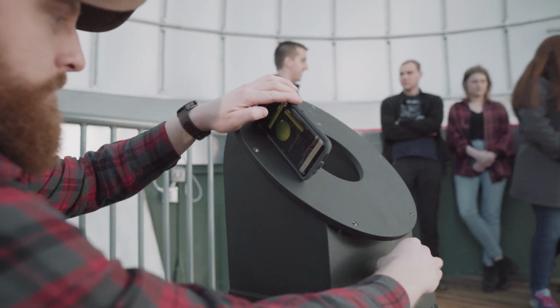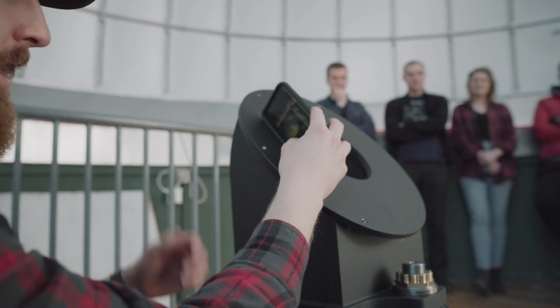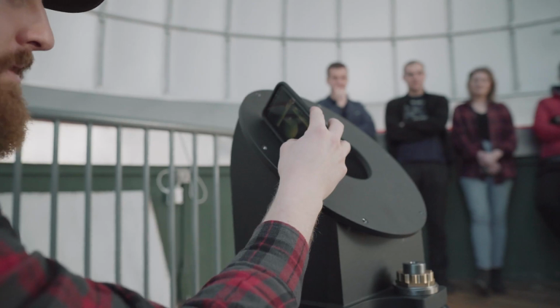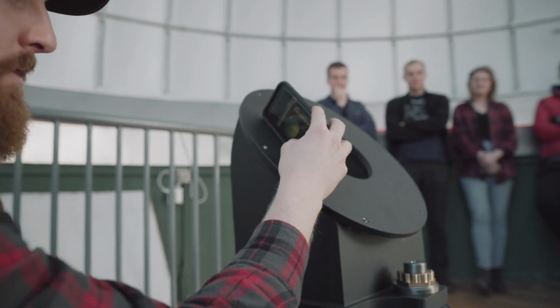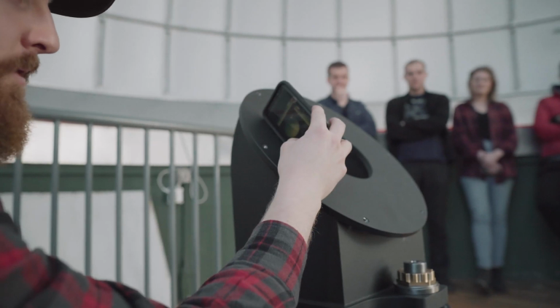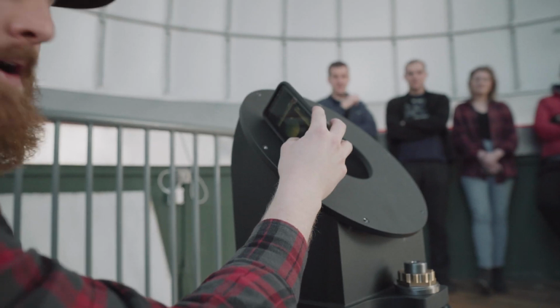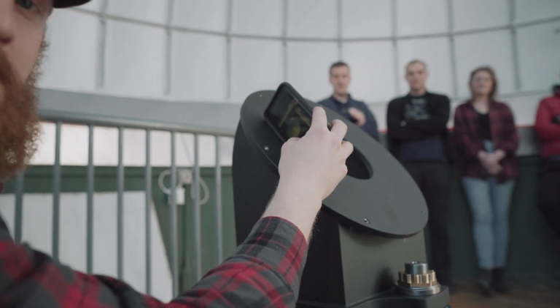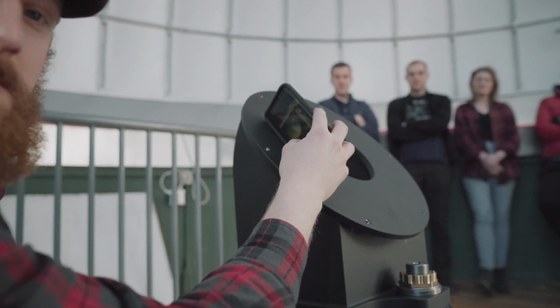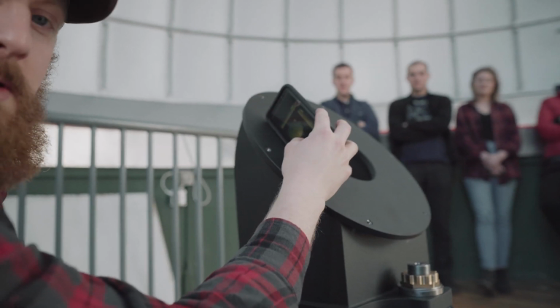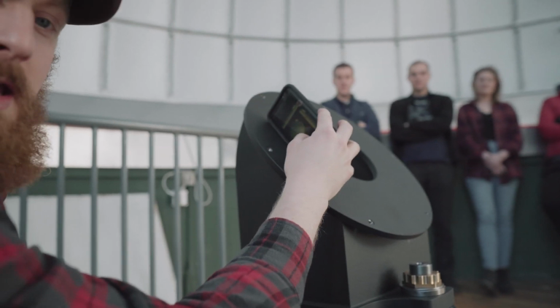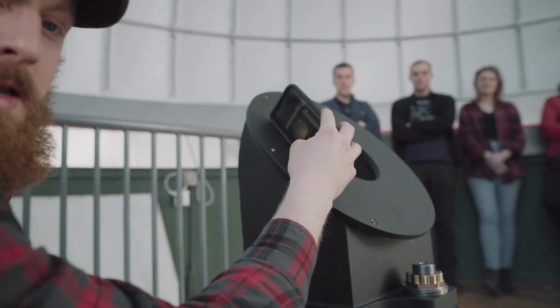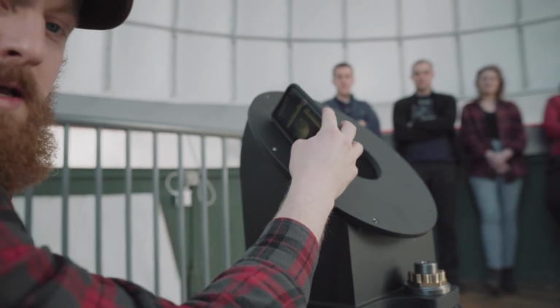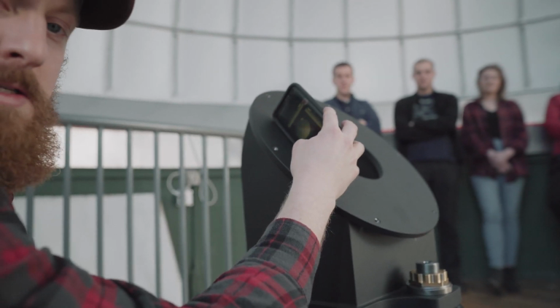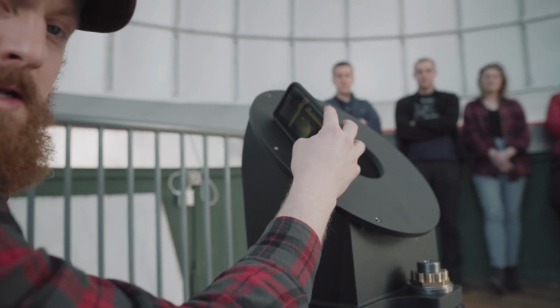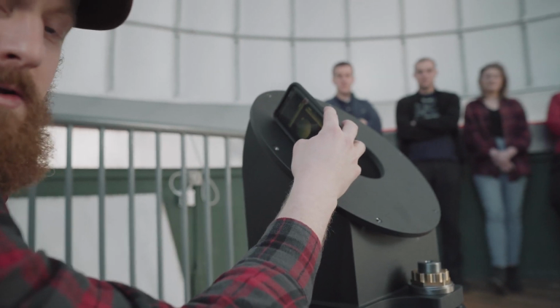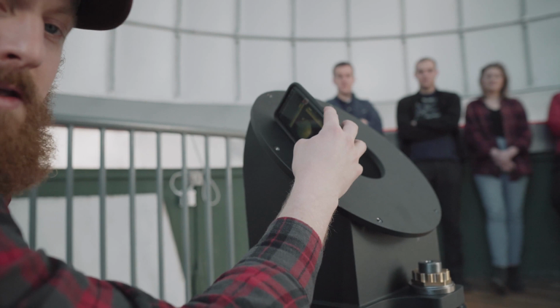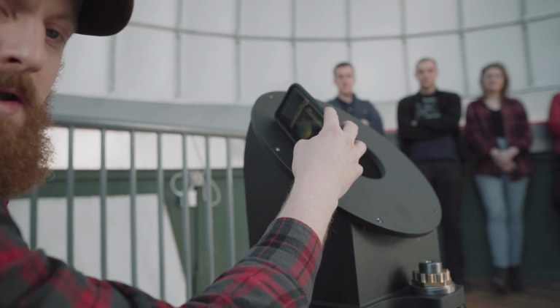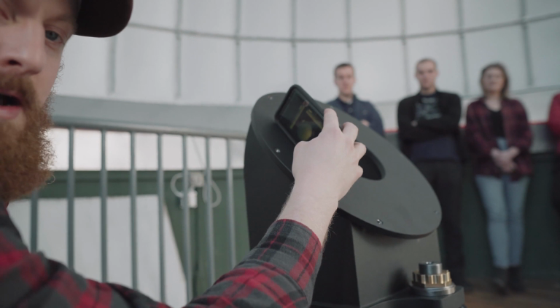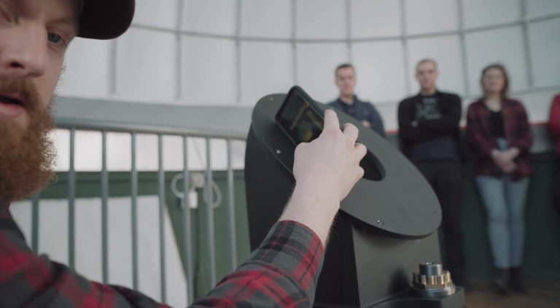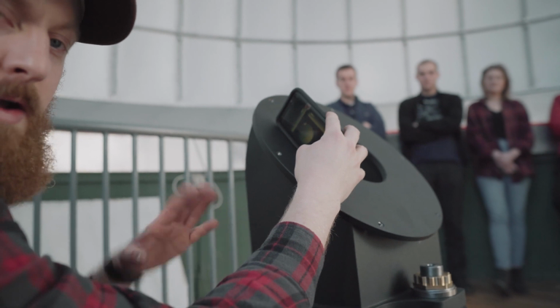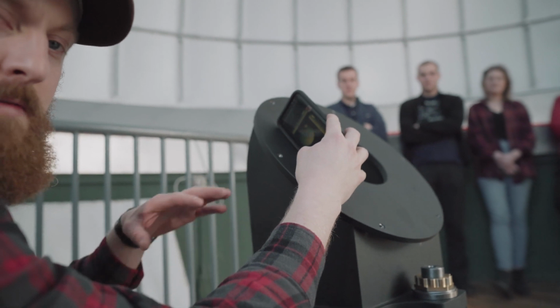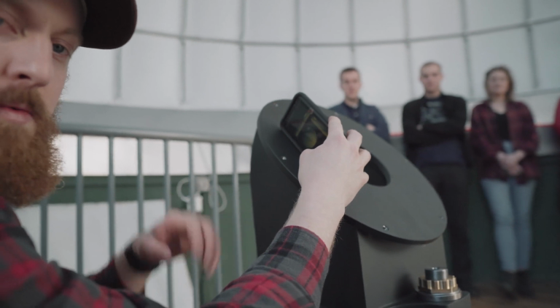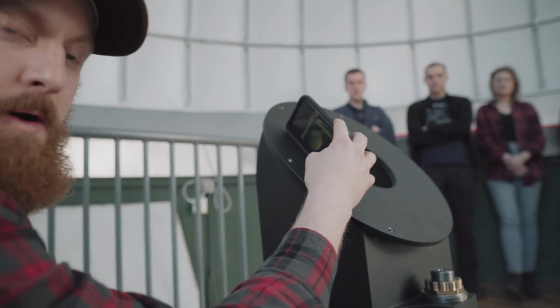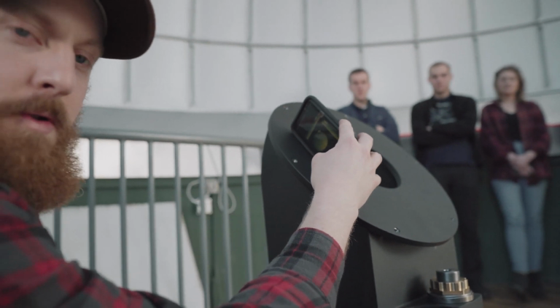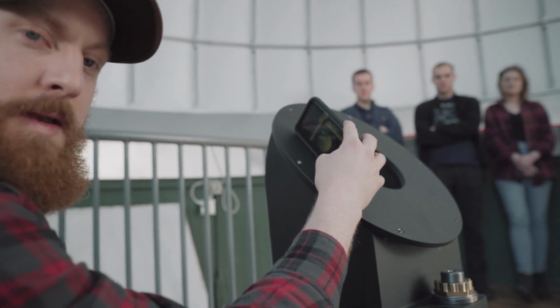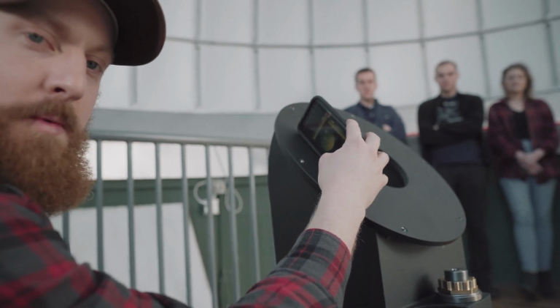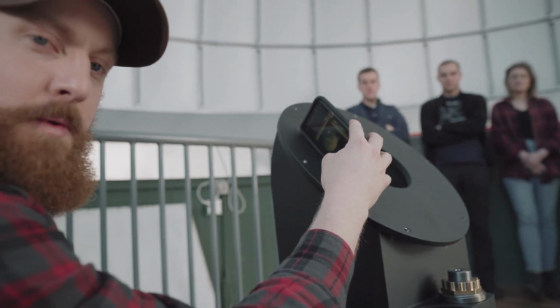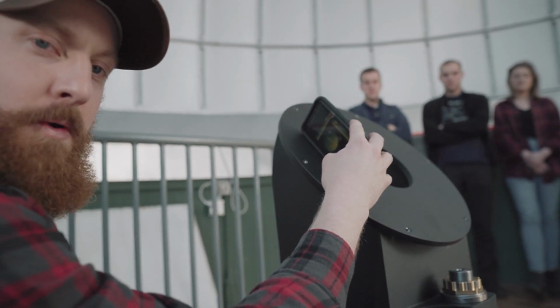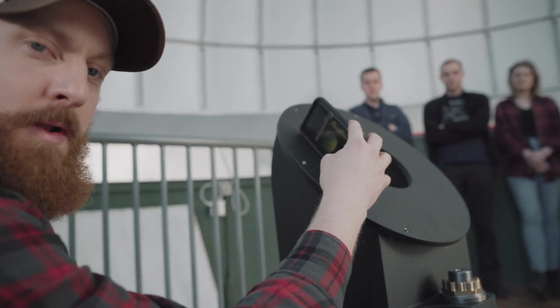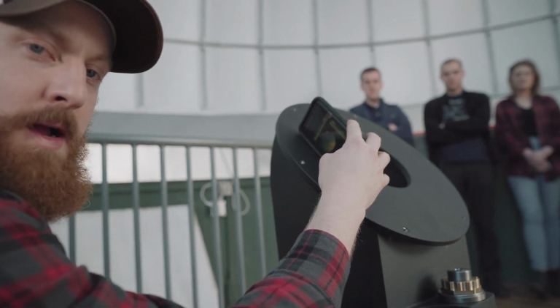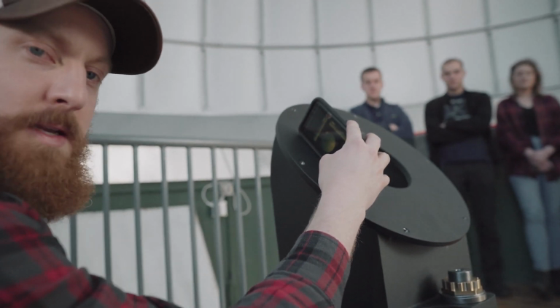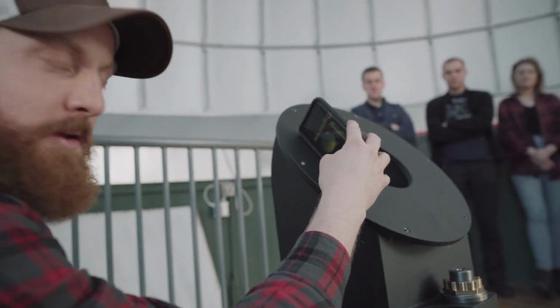We're at about 40.8 degrees, so that's okay for now. Gravity will help pull it down when we pull our line tonight.